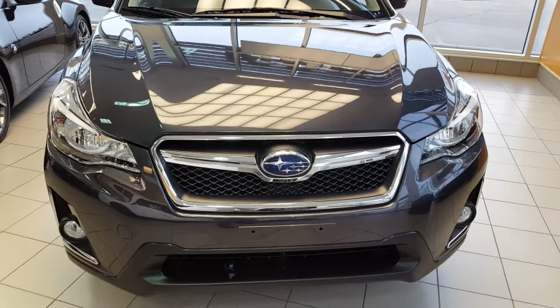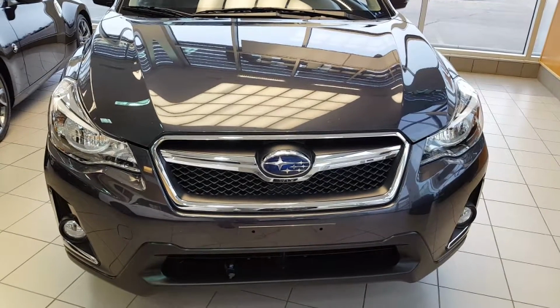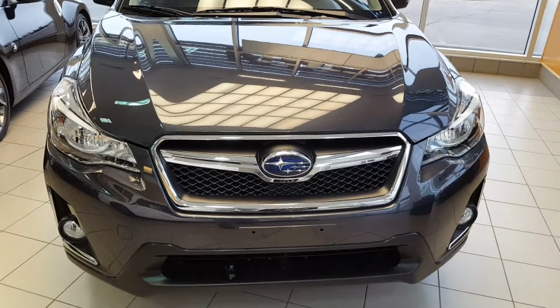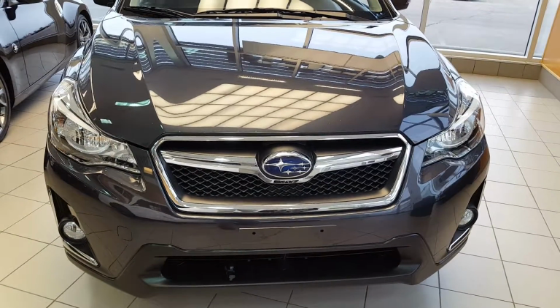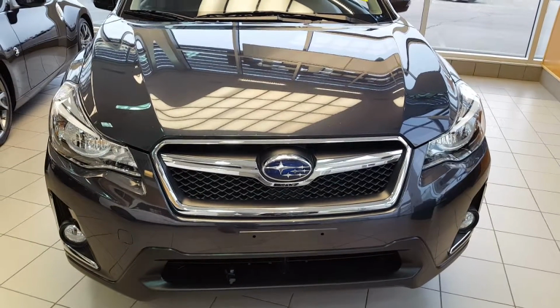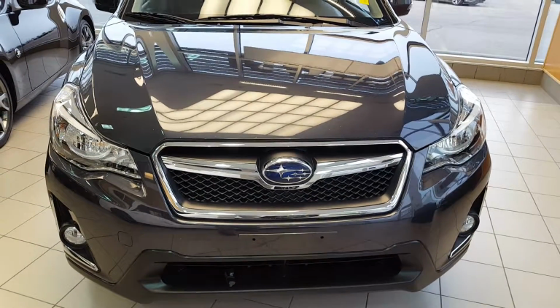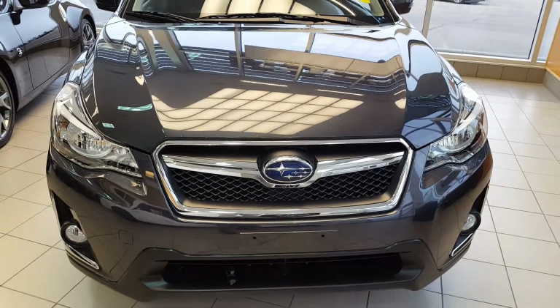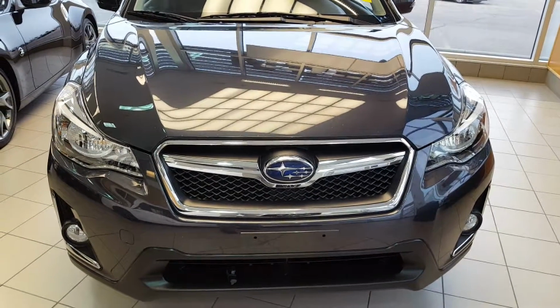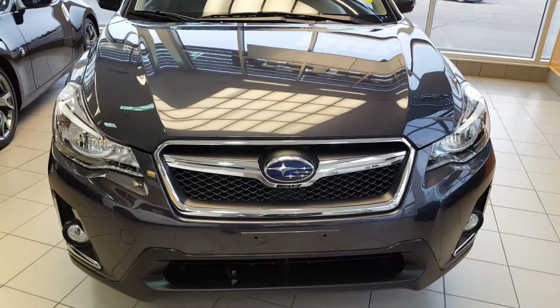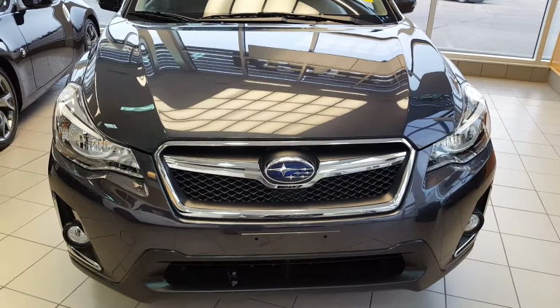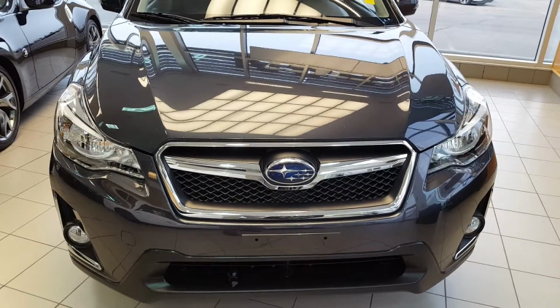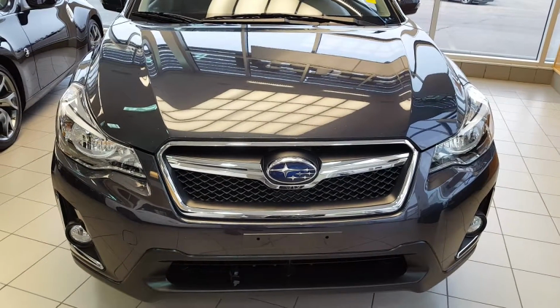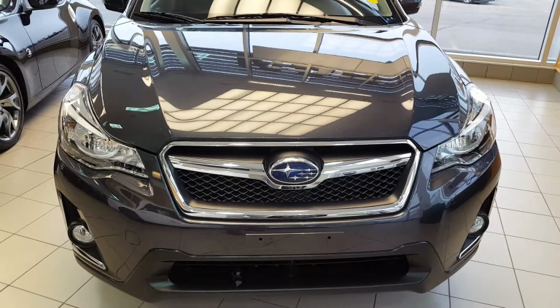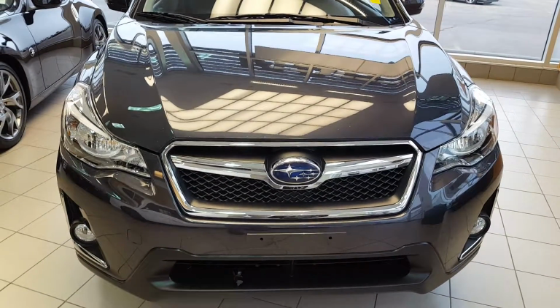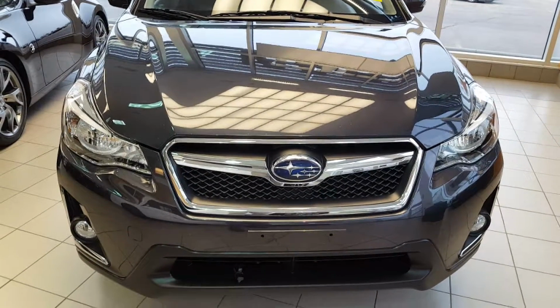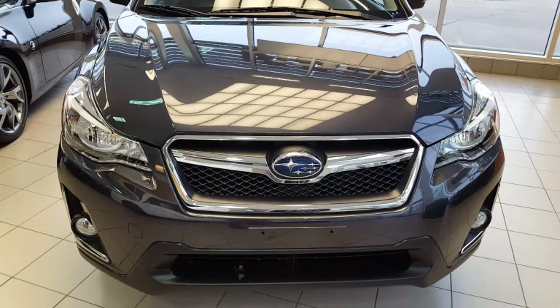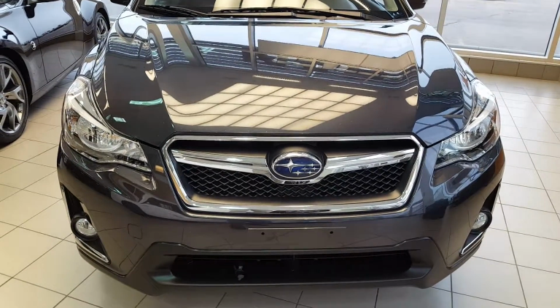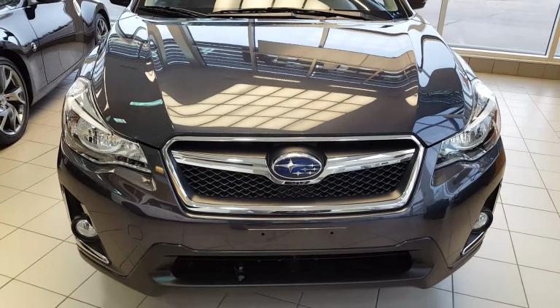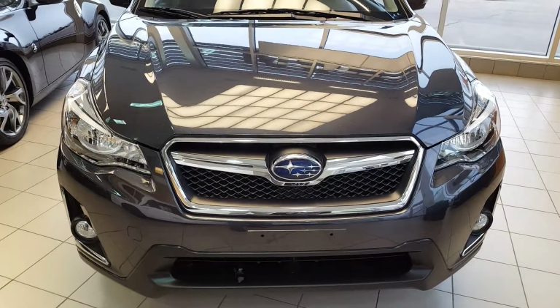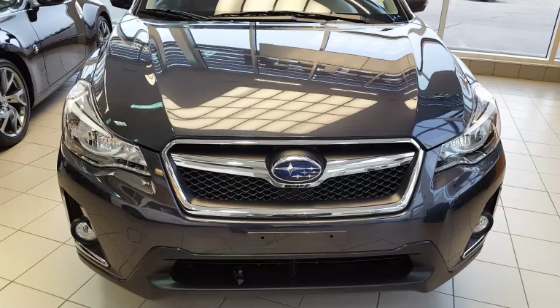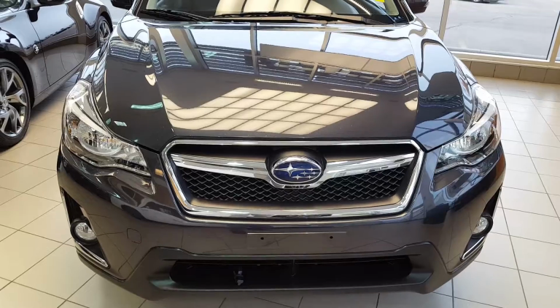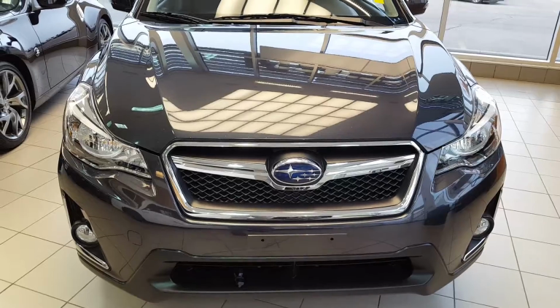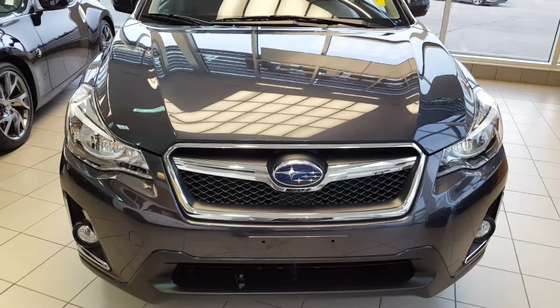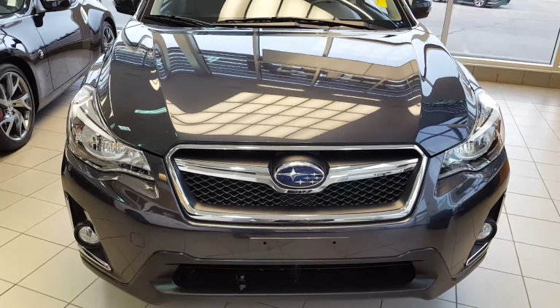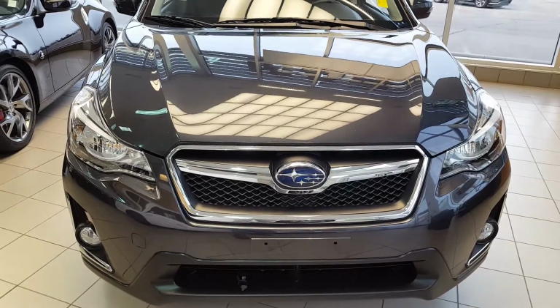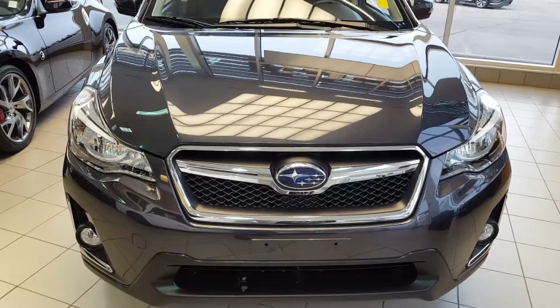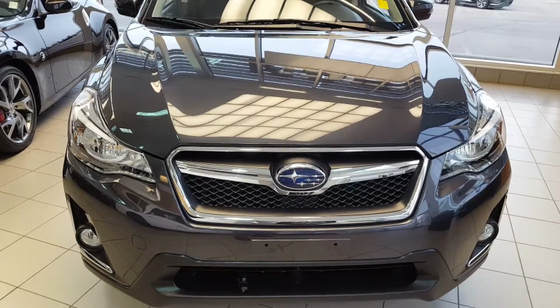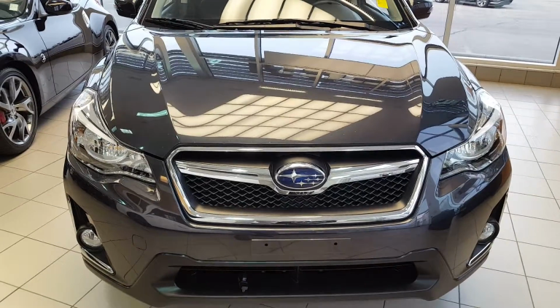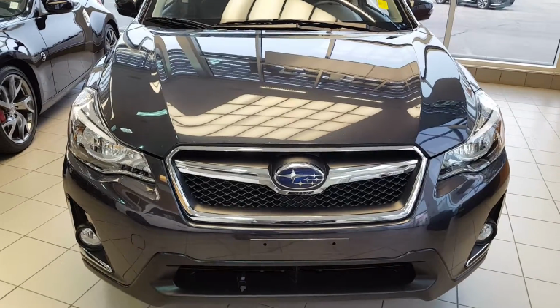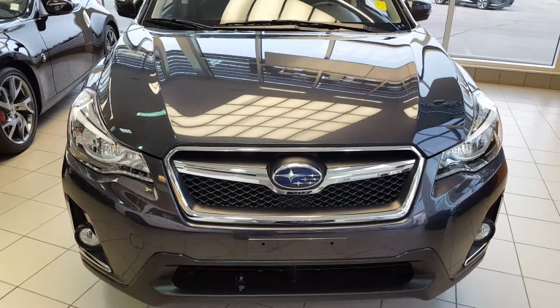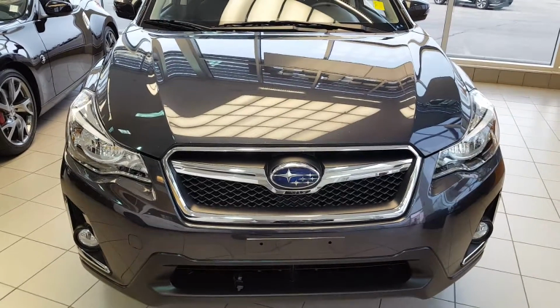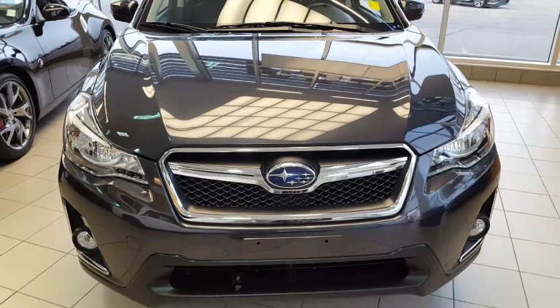Good morning, Peter. How are you today? This is Vince from Sugar Nissan. Thank you very much for your inquiry on this unit.